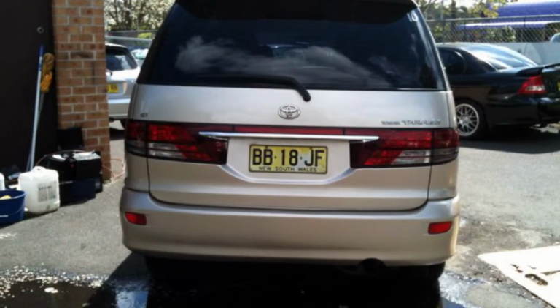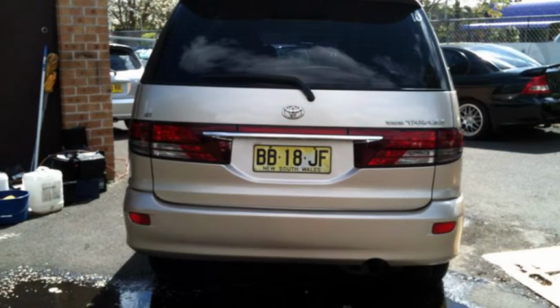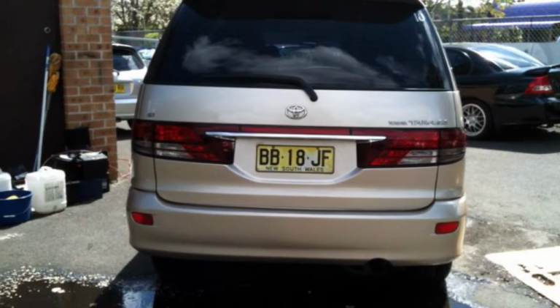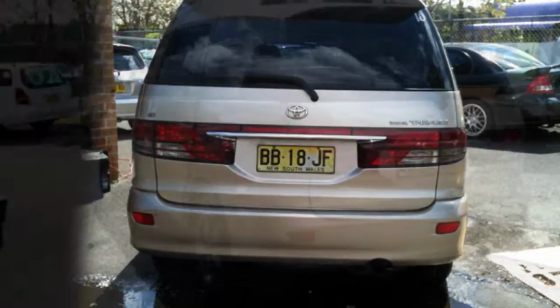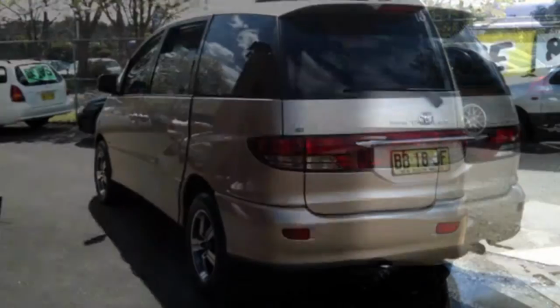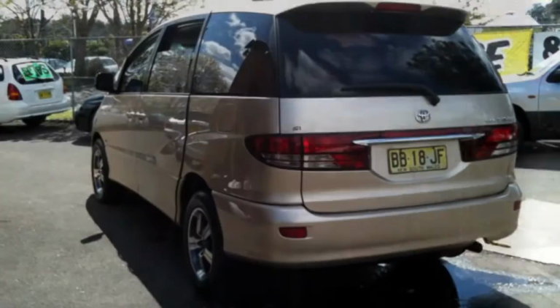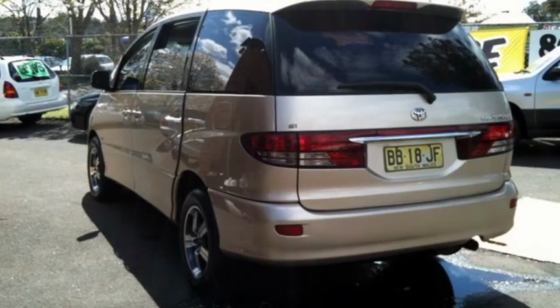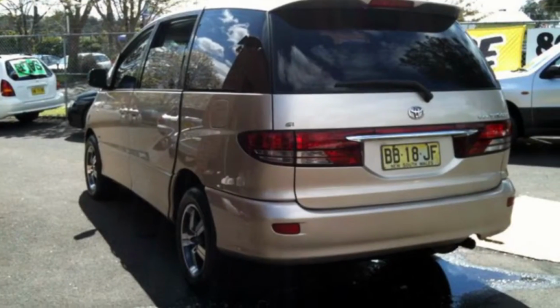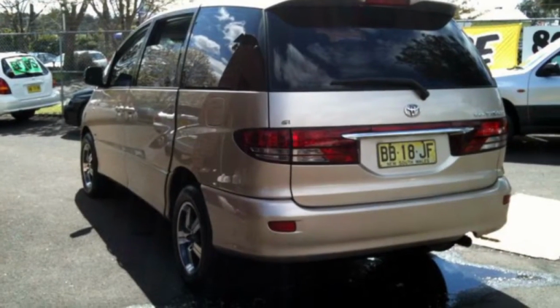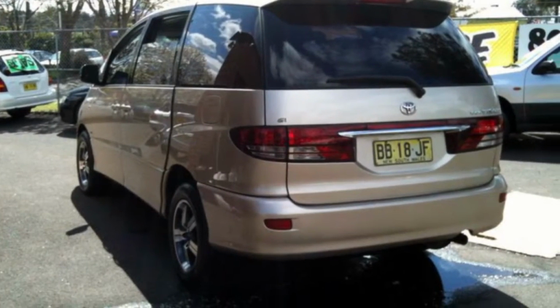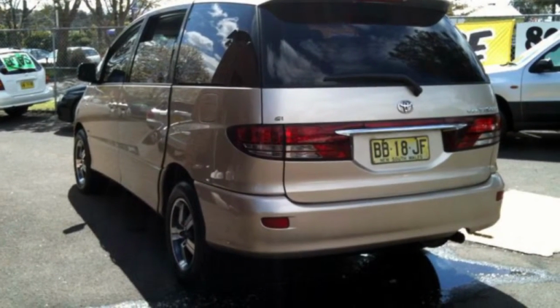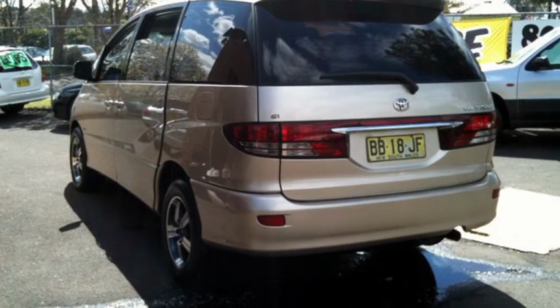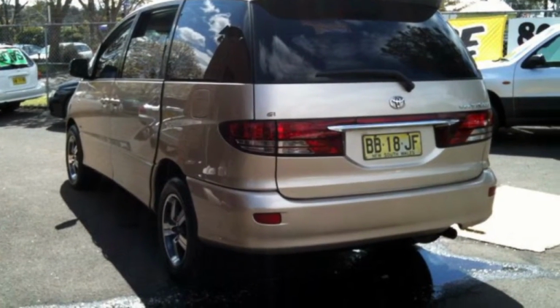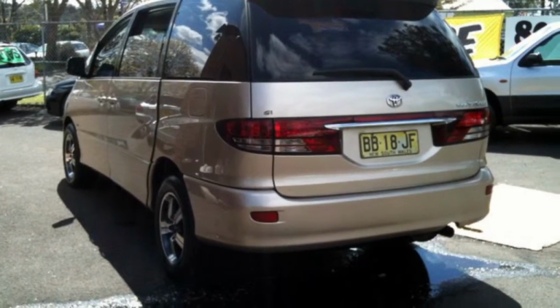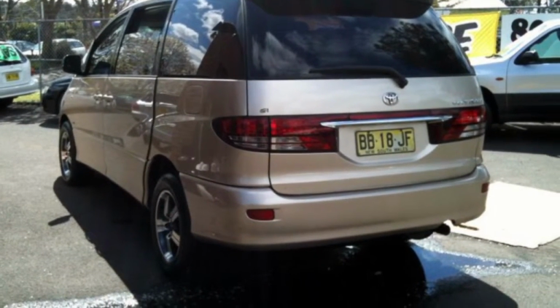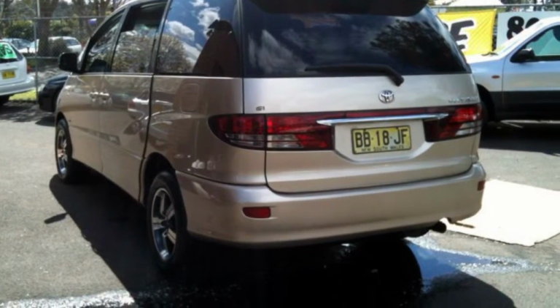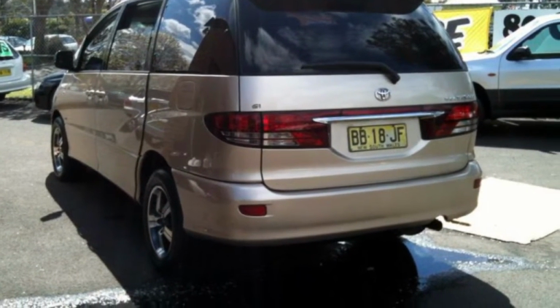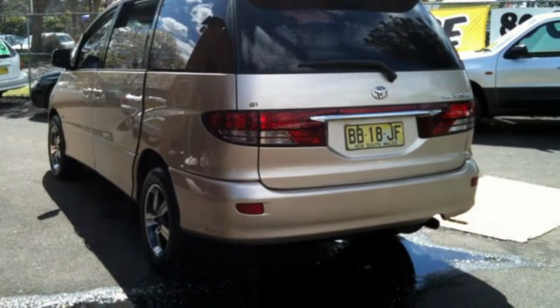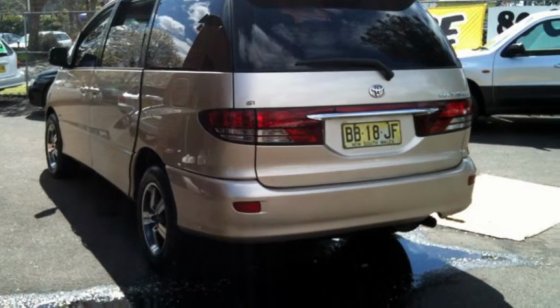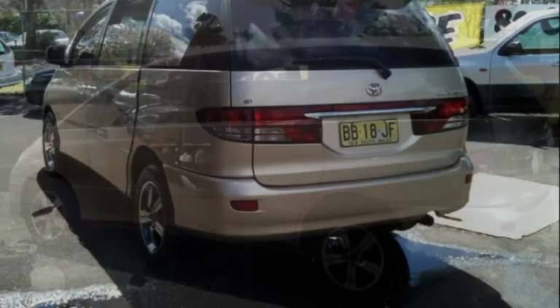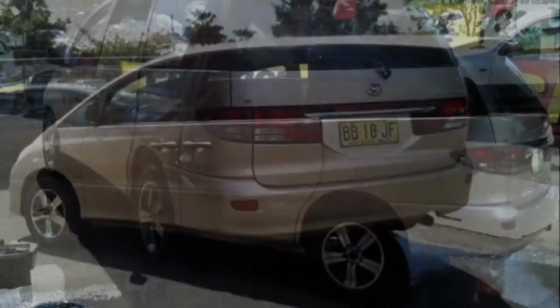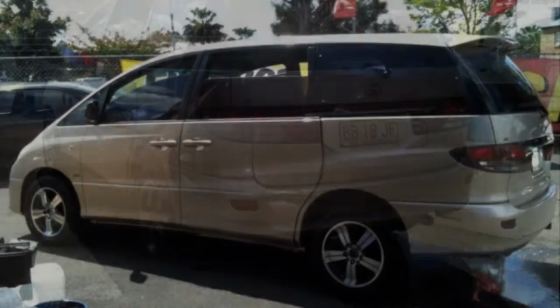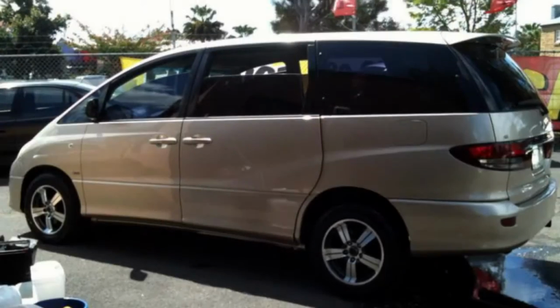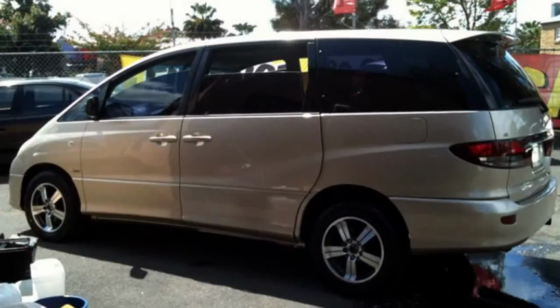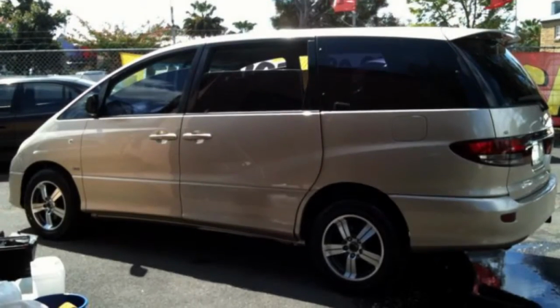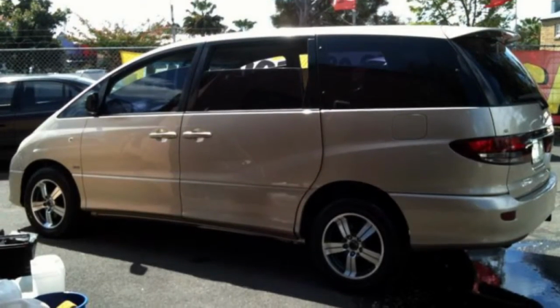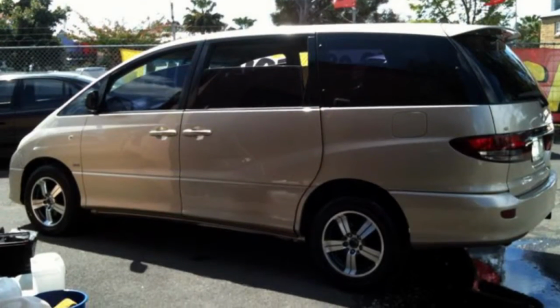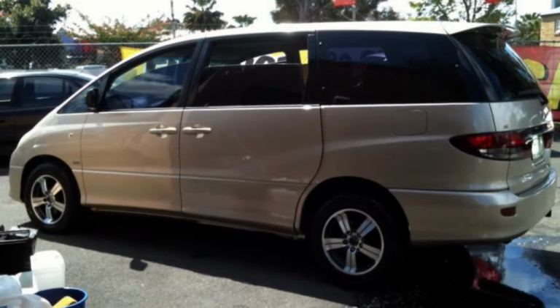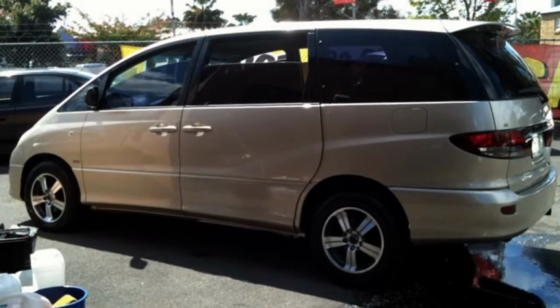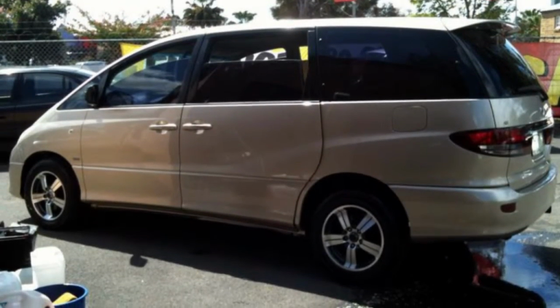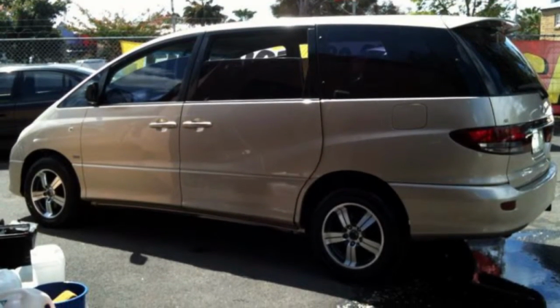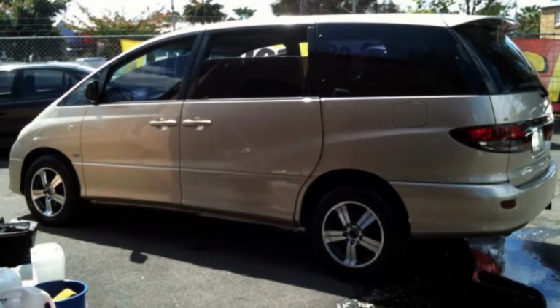This vehicle has all the features you could dream of: power steering, air conditioning, and more.